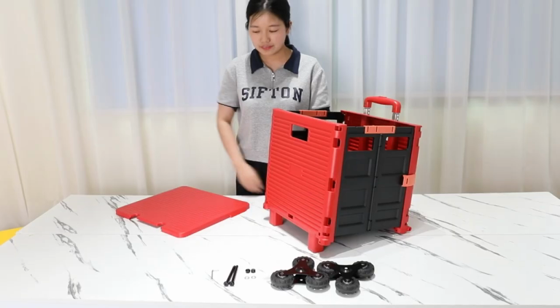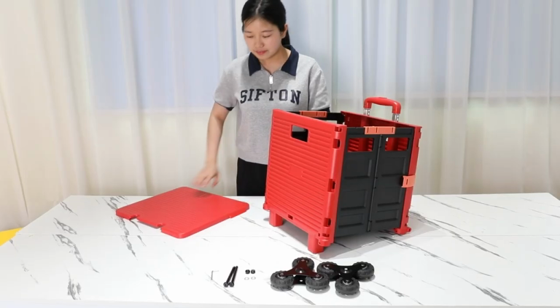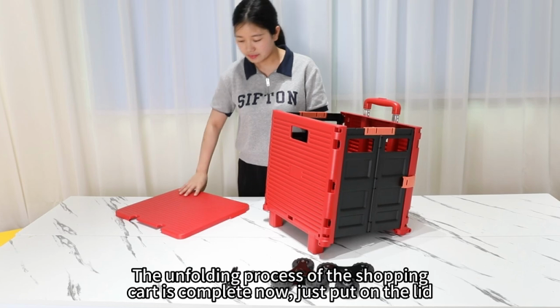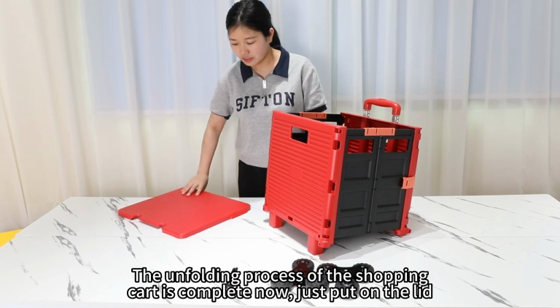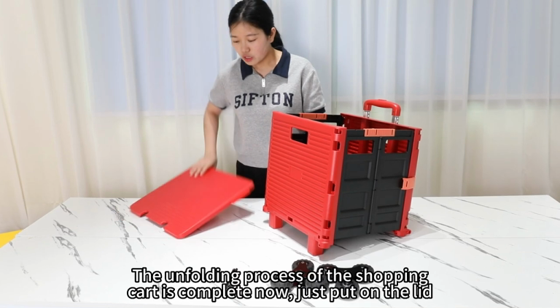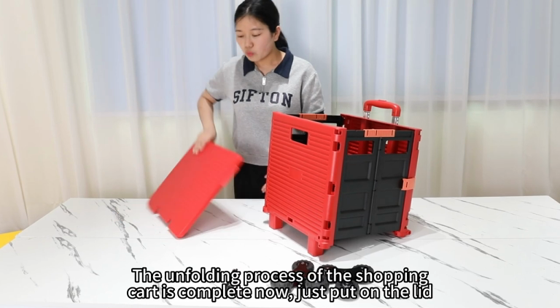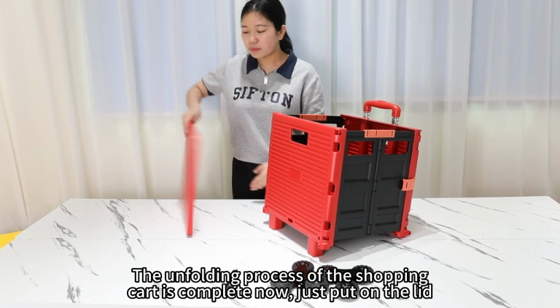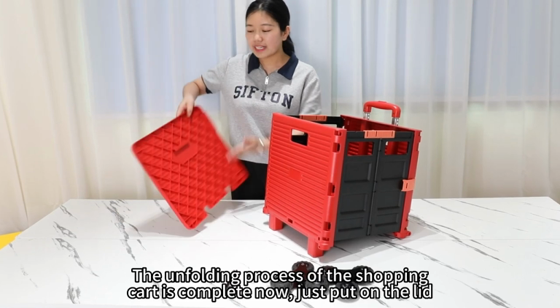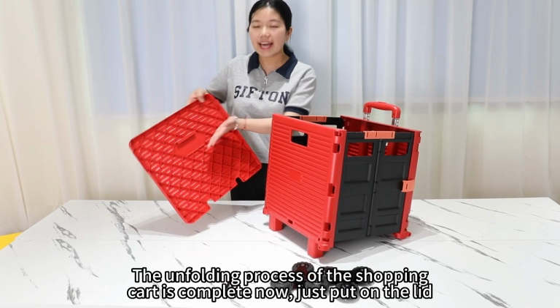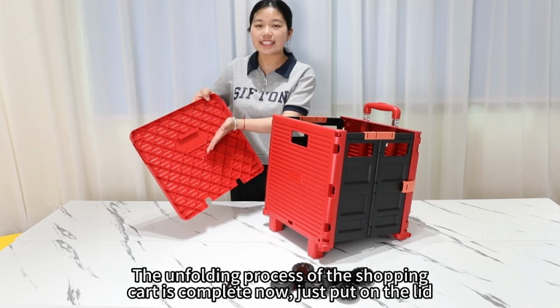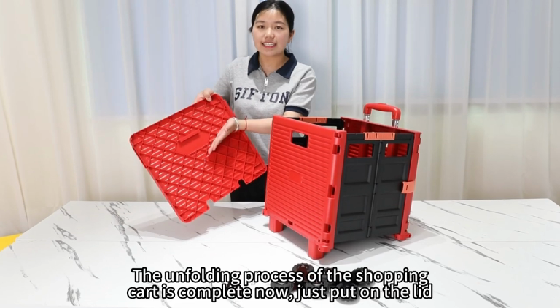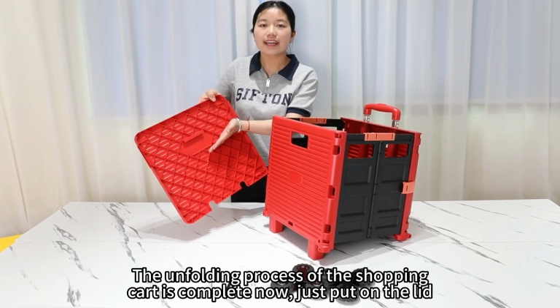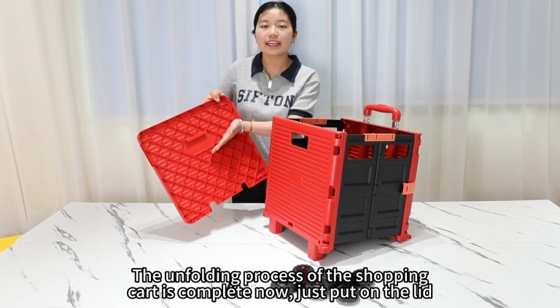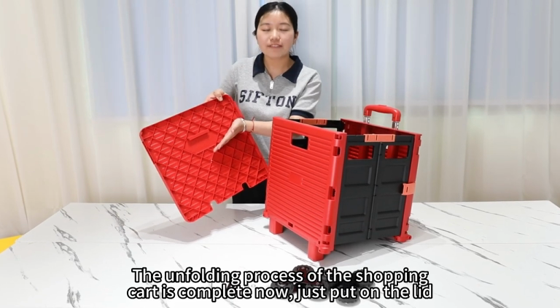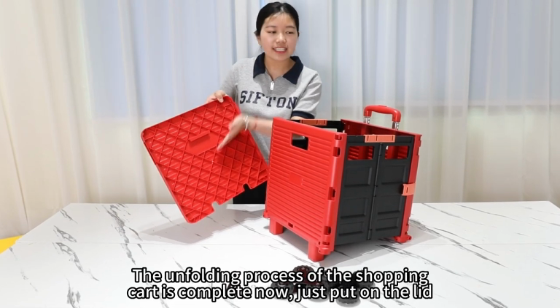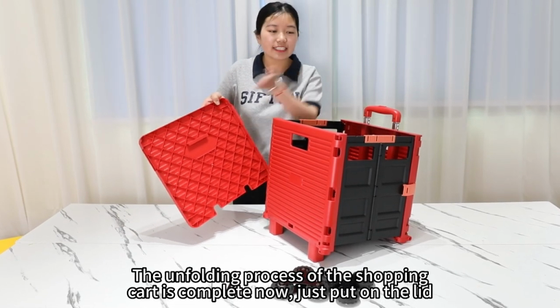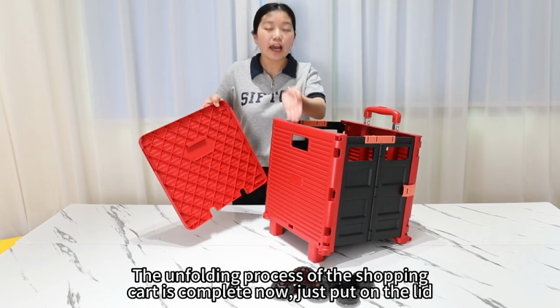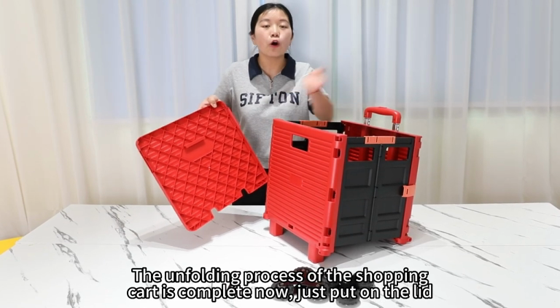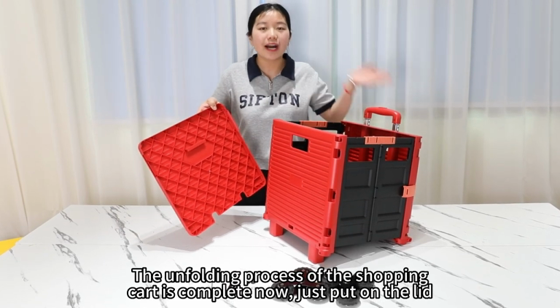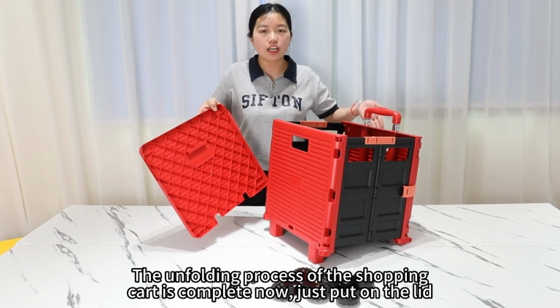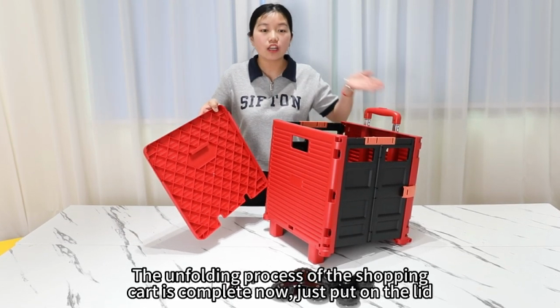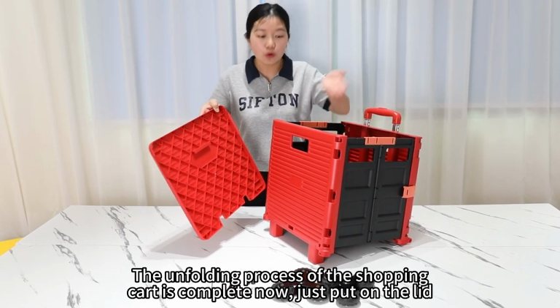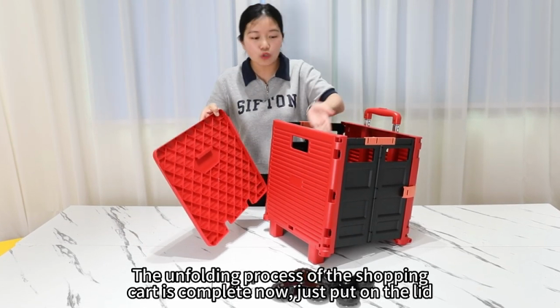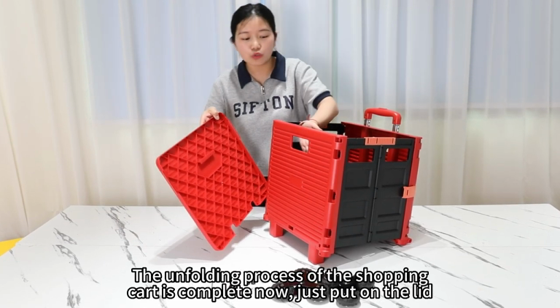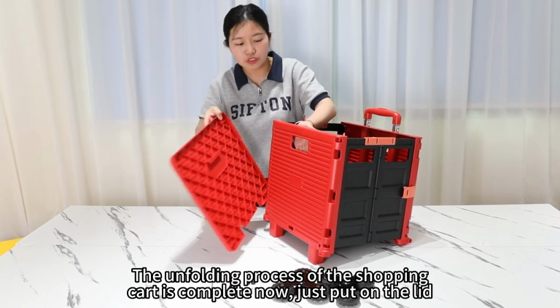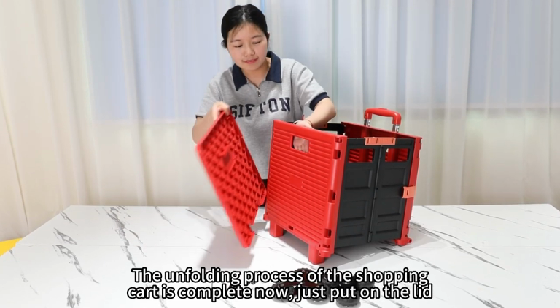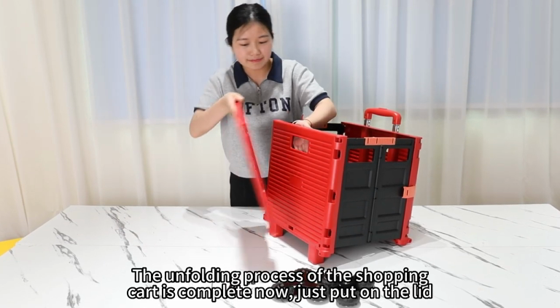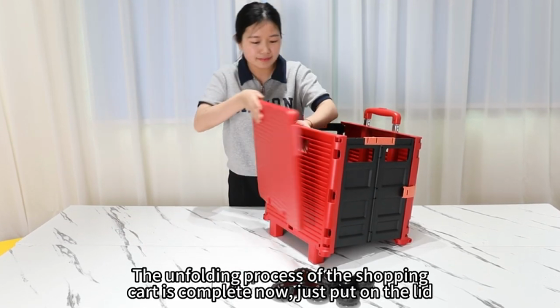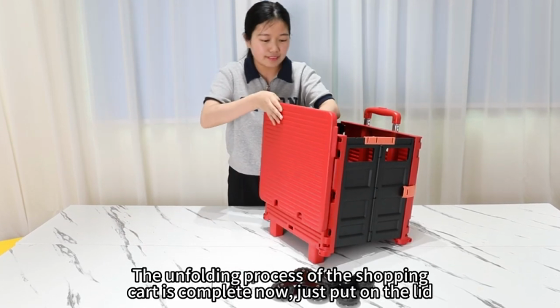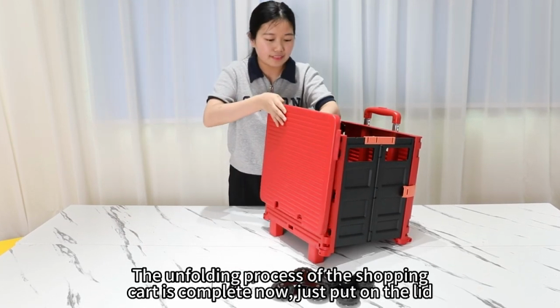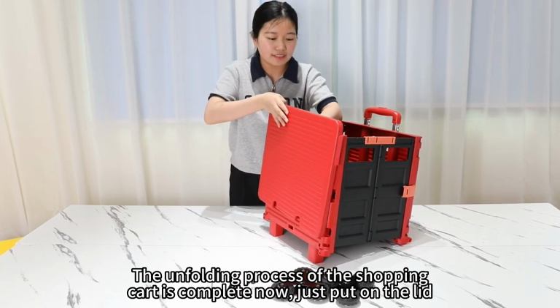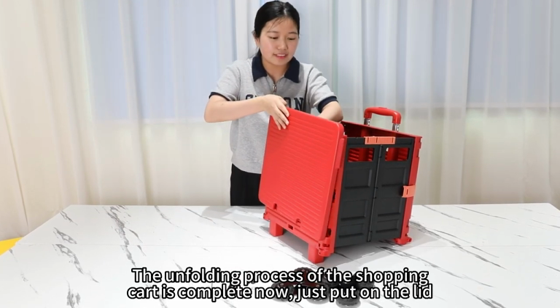The unfolding process of the shopping cart is complete now. Just put on the lid.